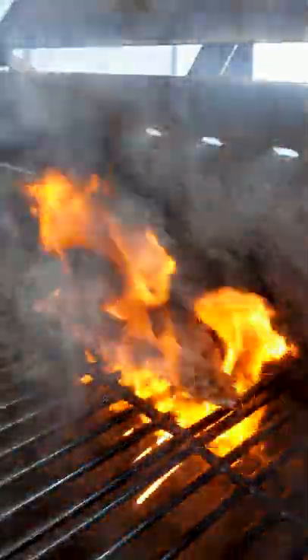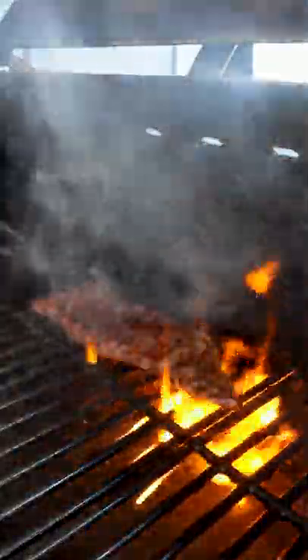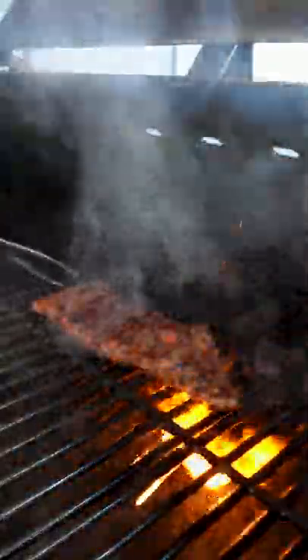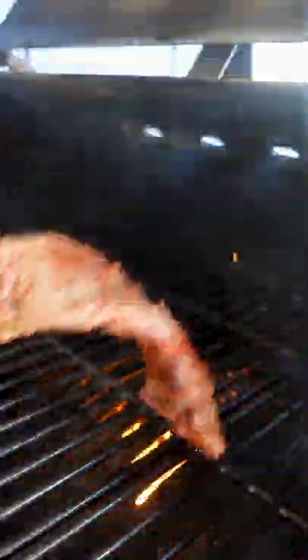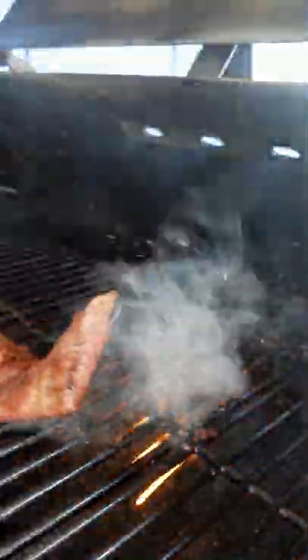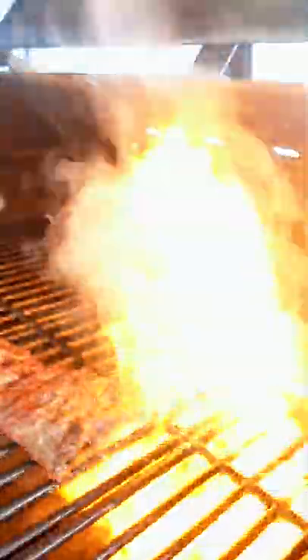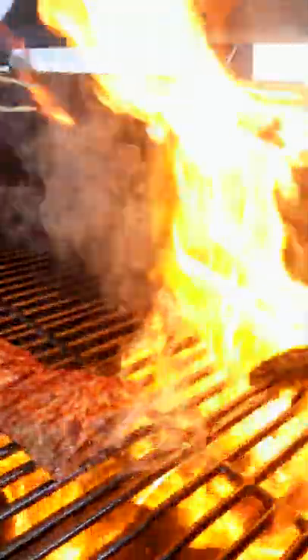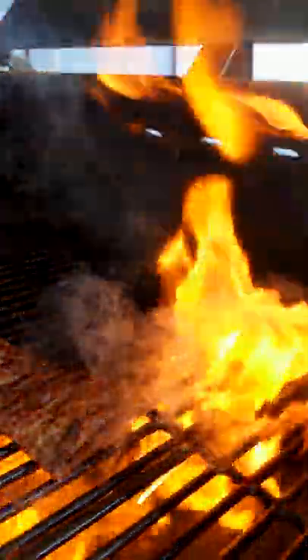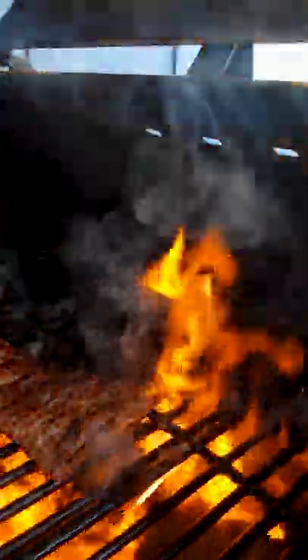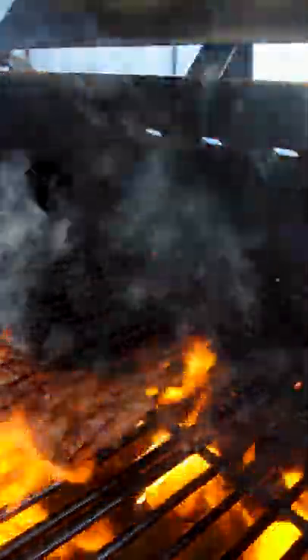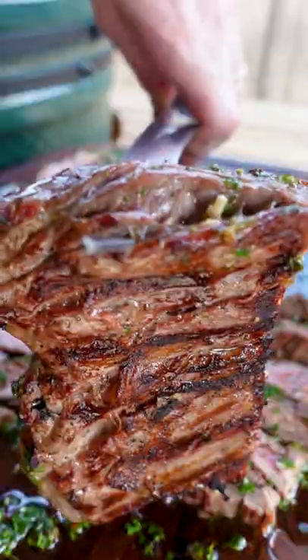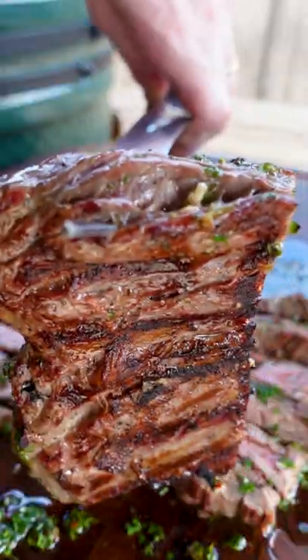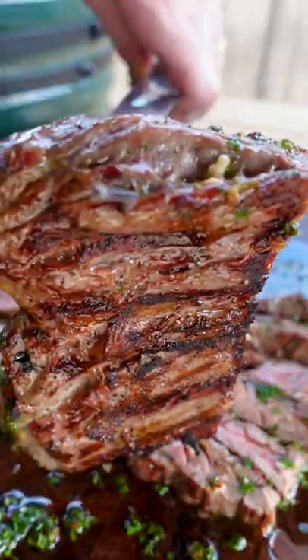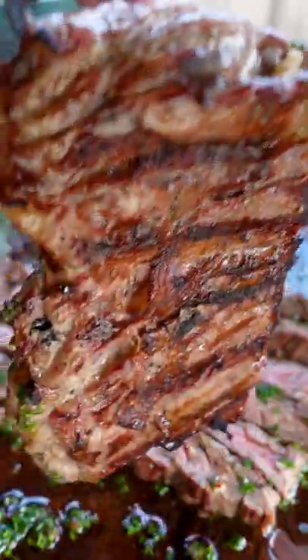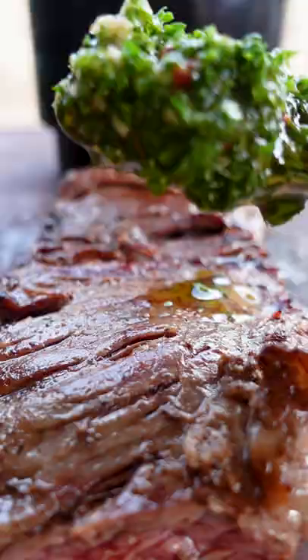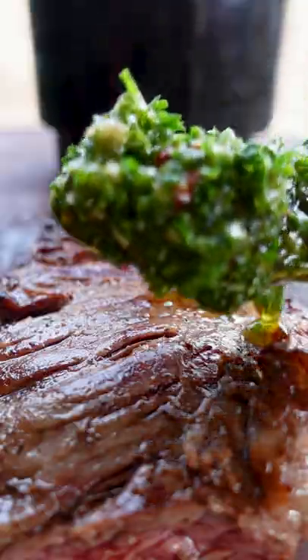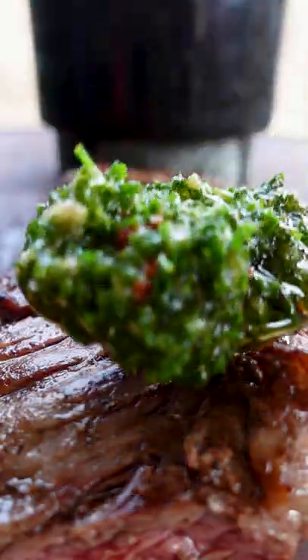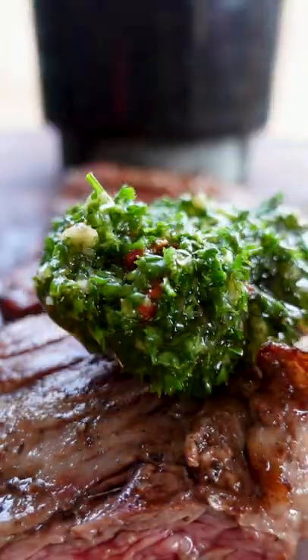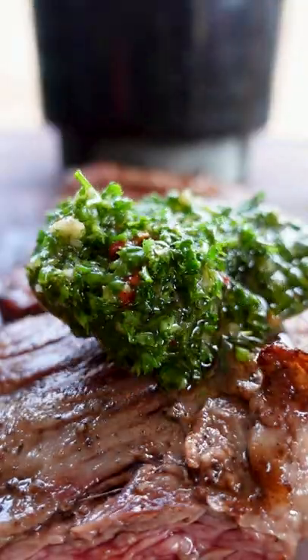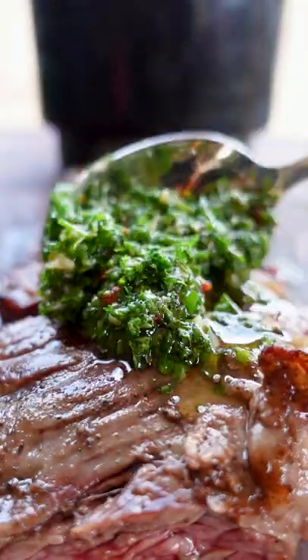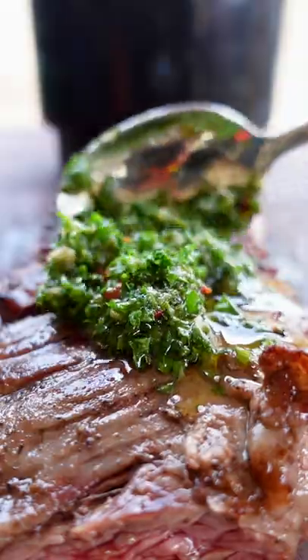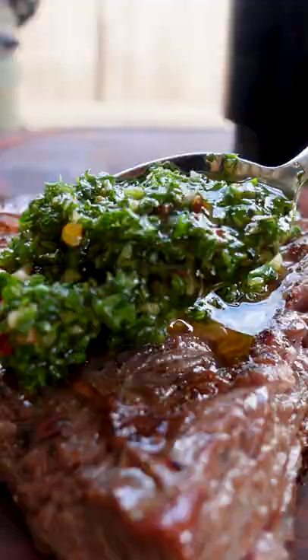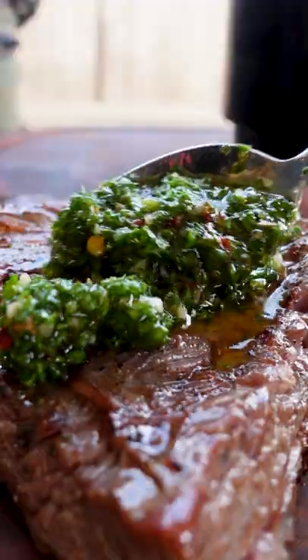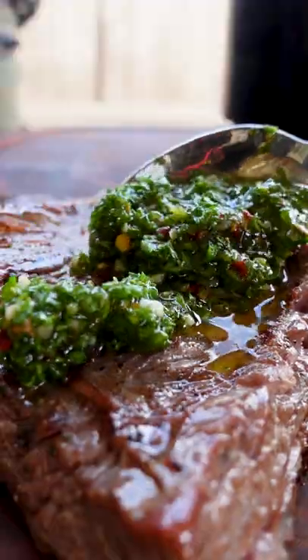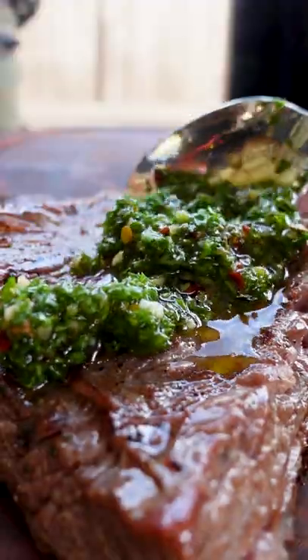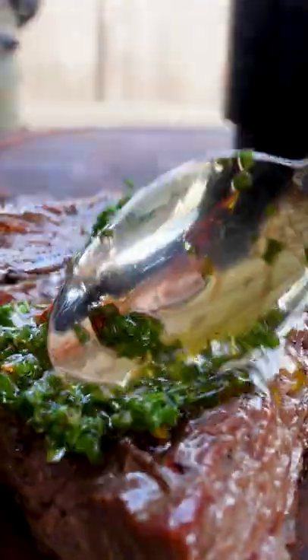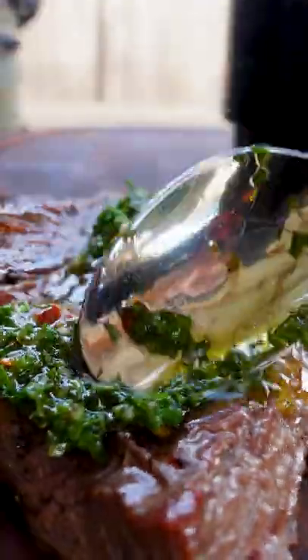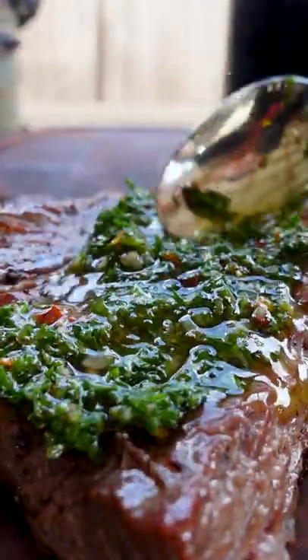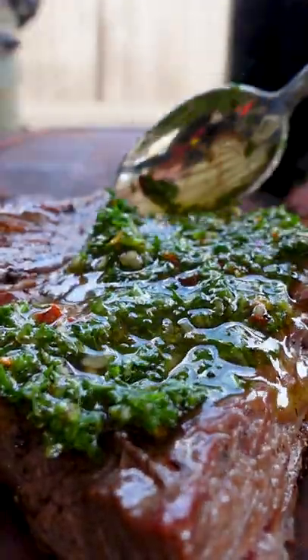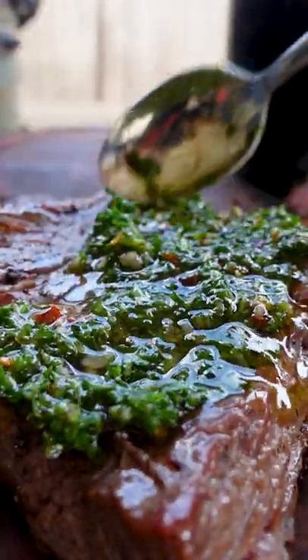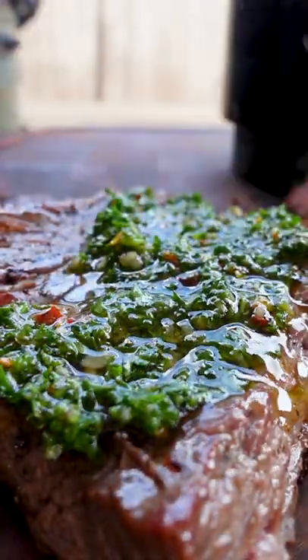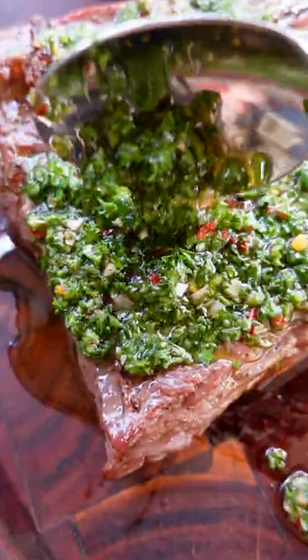Over direct heat, as high as you can get your grill — two to three minutes on each side, then top it with that beautiful chimichurri.